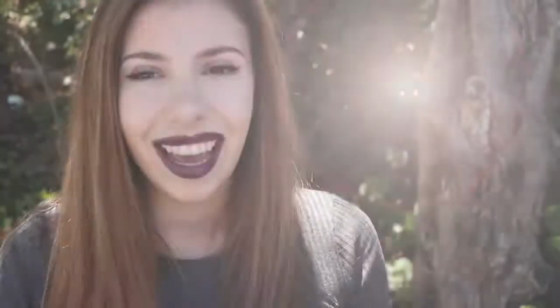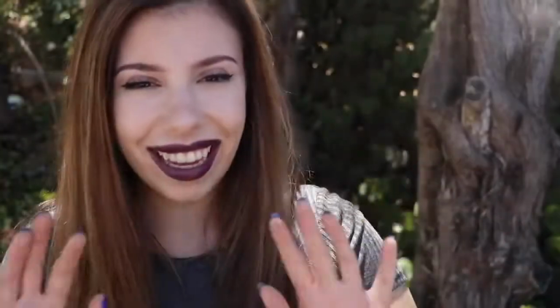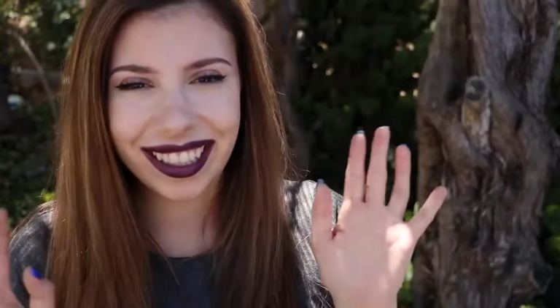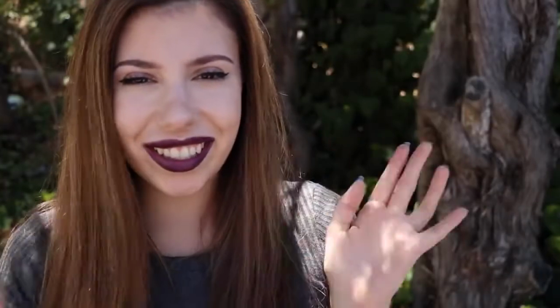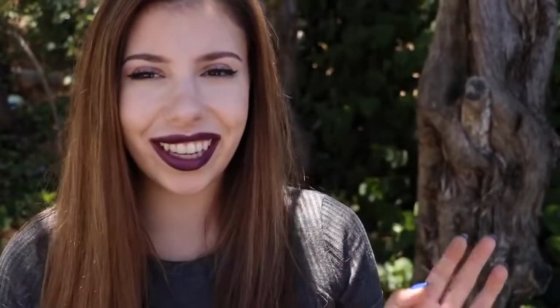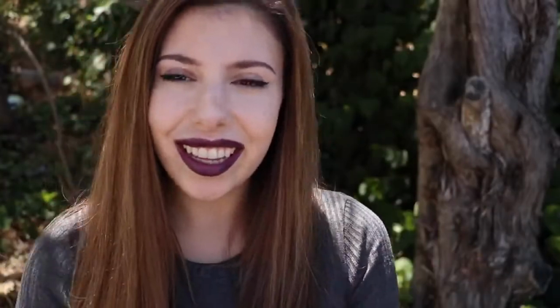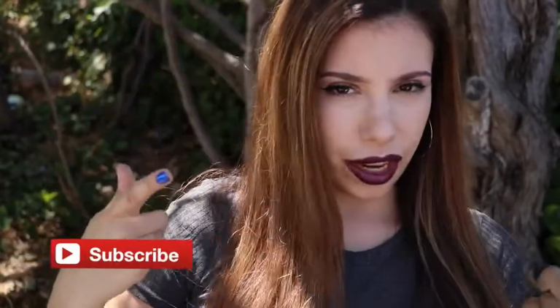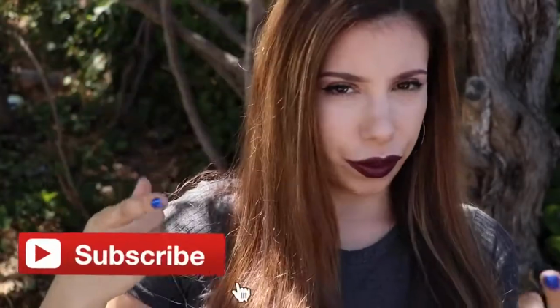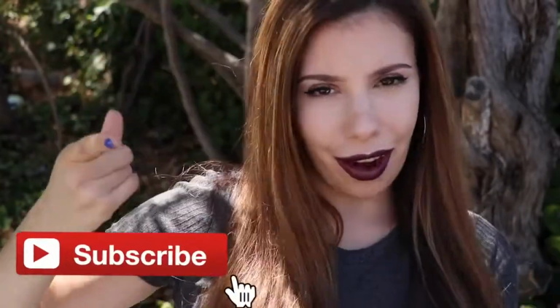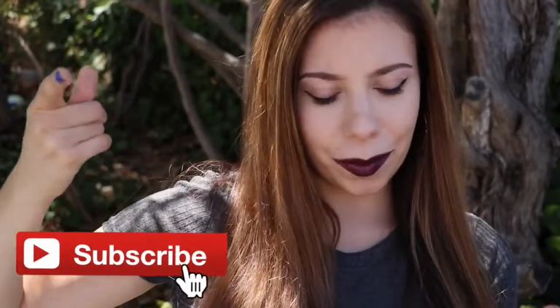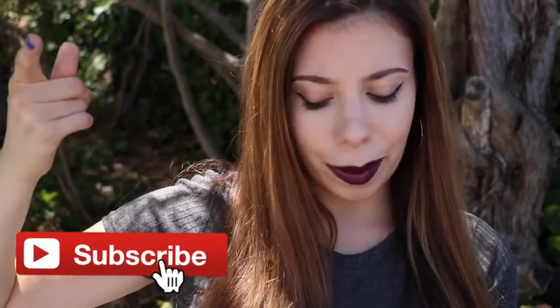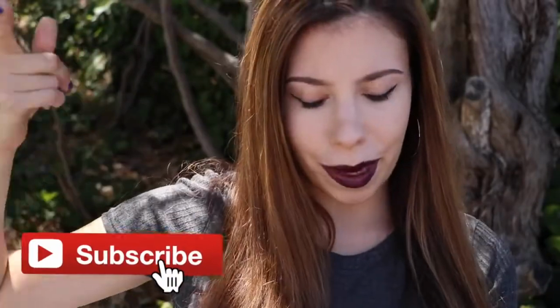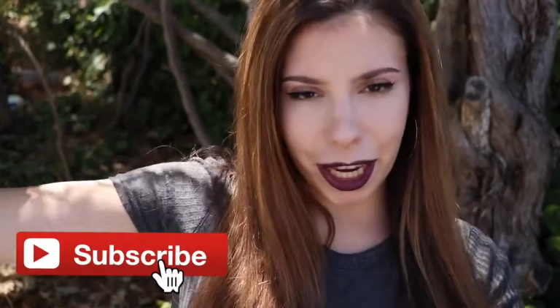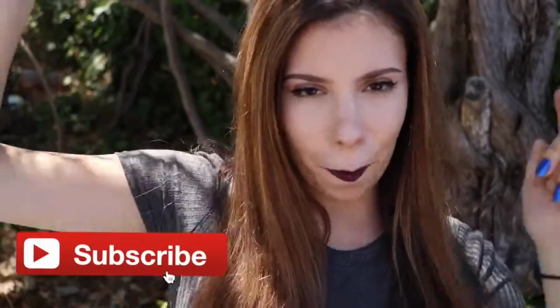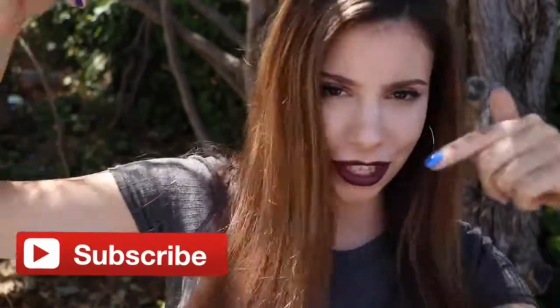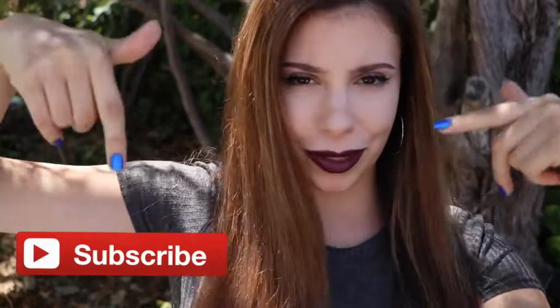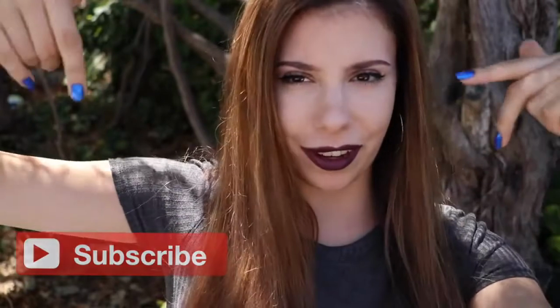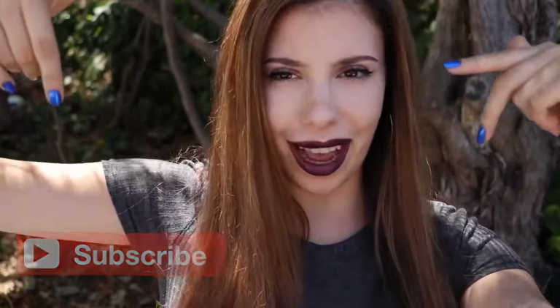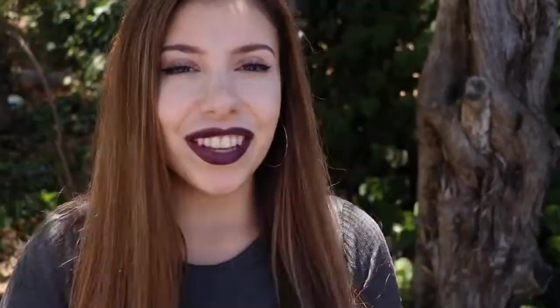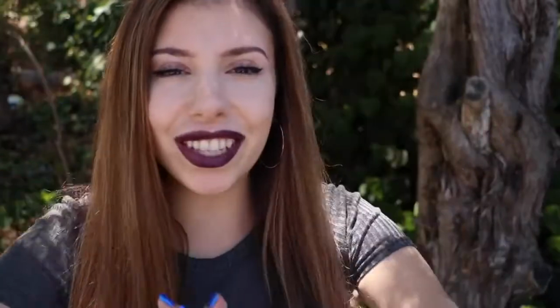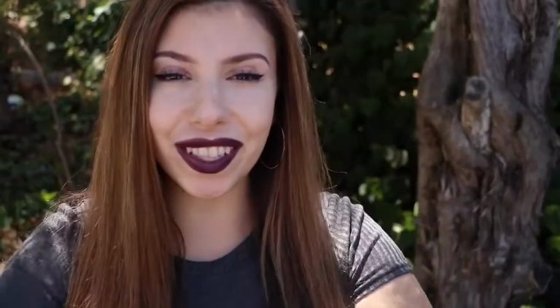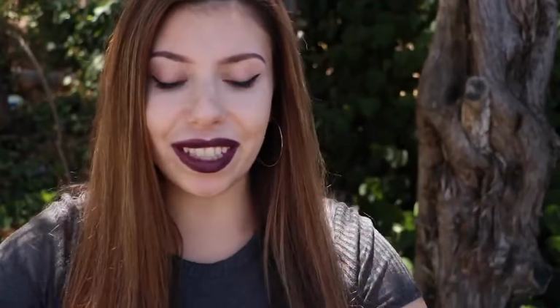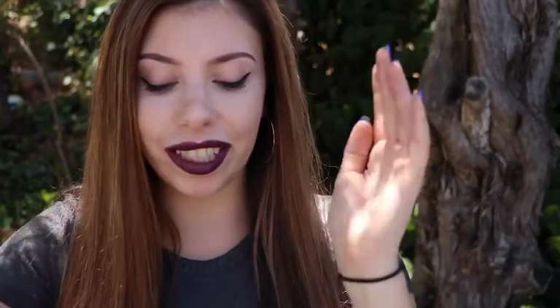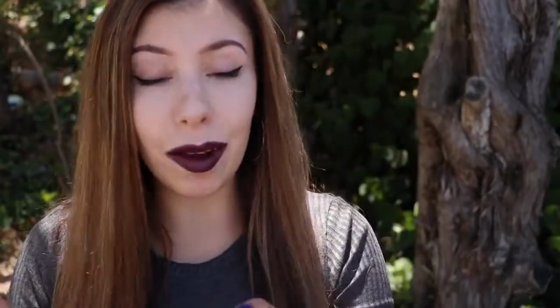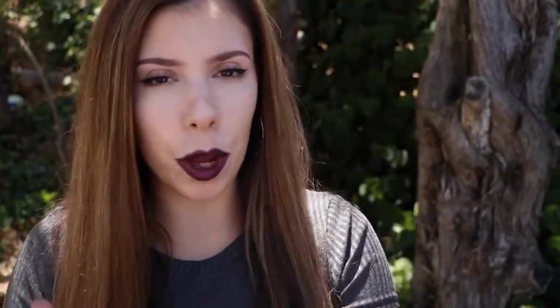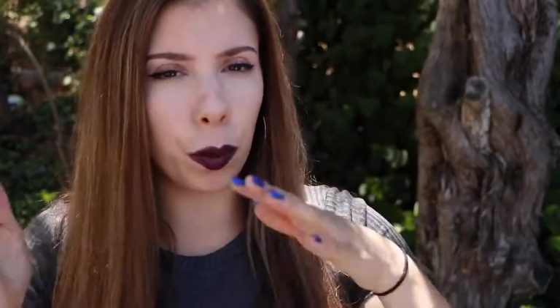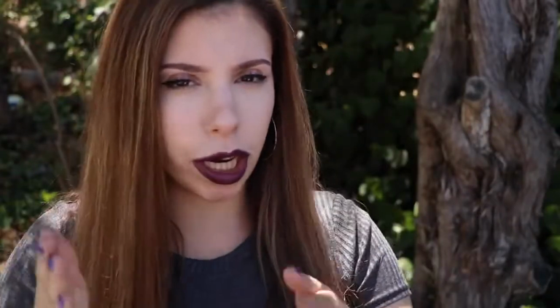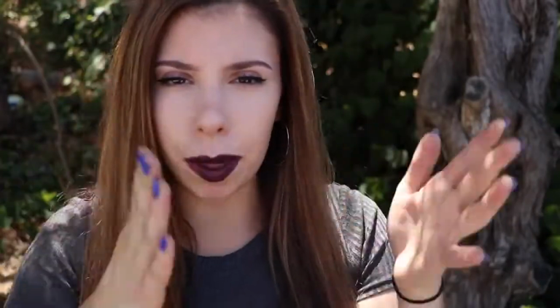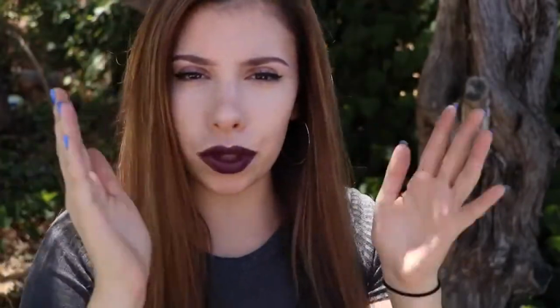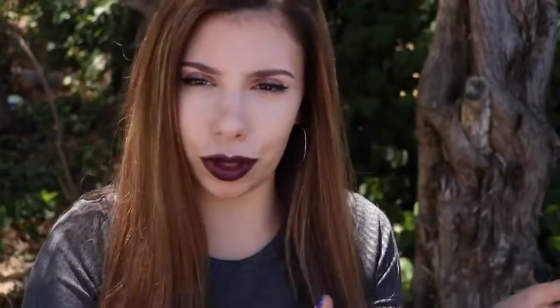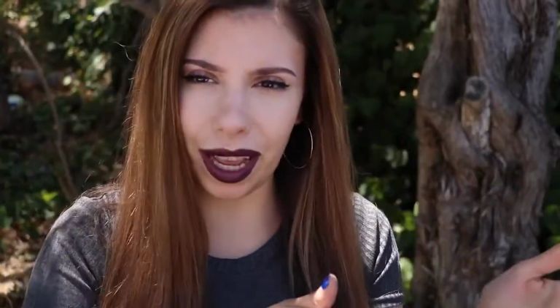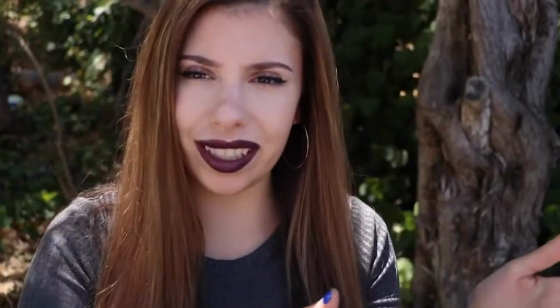Hey guys, it's Julia, and if you're not already subscribed to my channel make sure you subscribe. So this video is DIY weird edible school supplies.